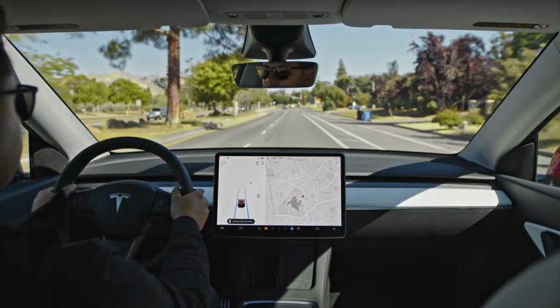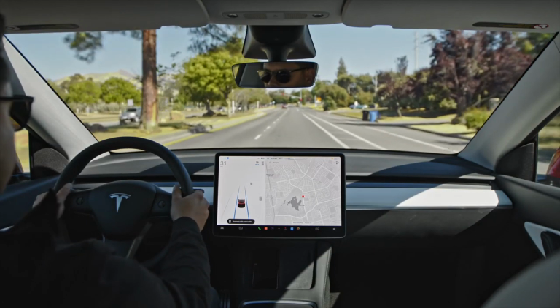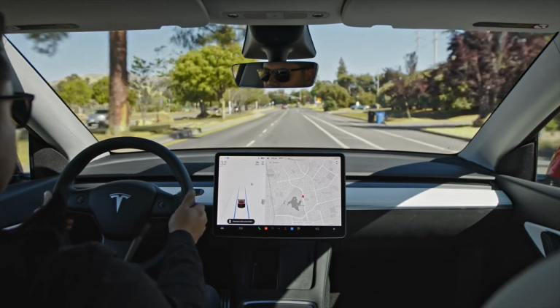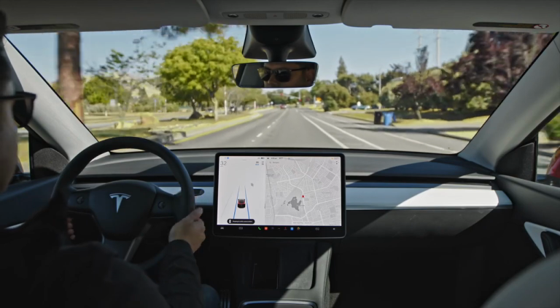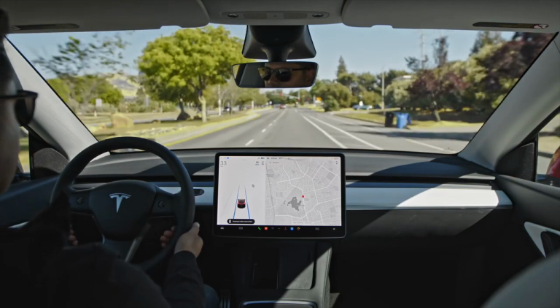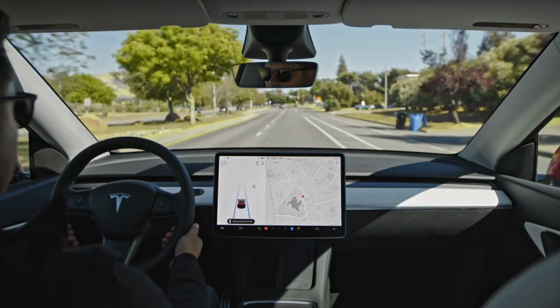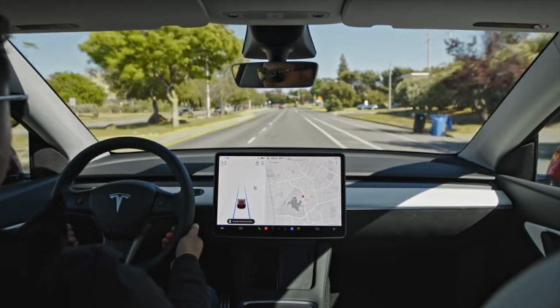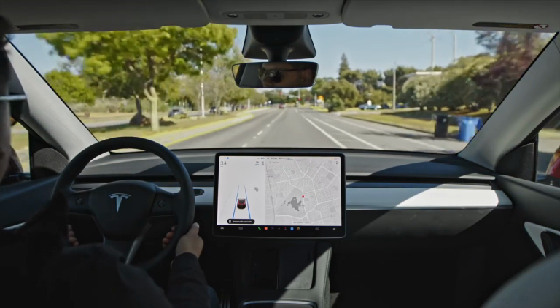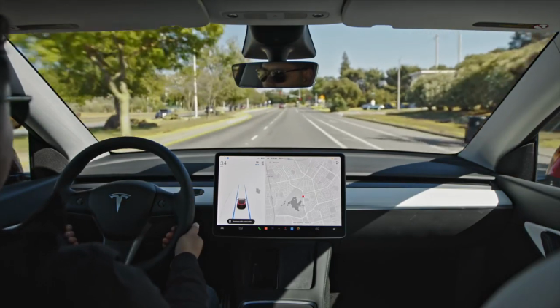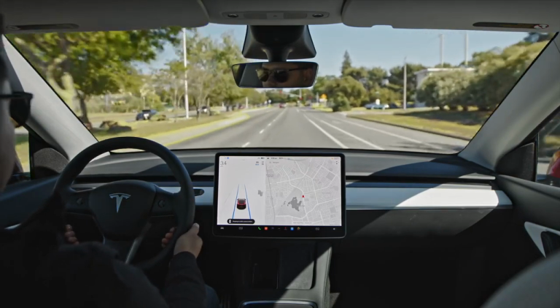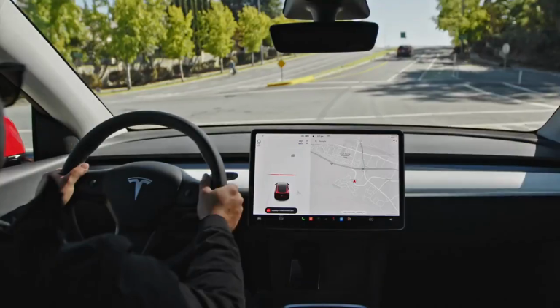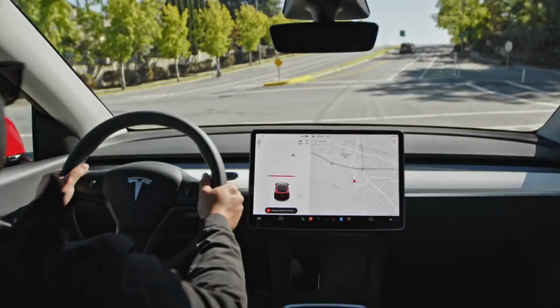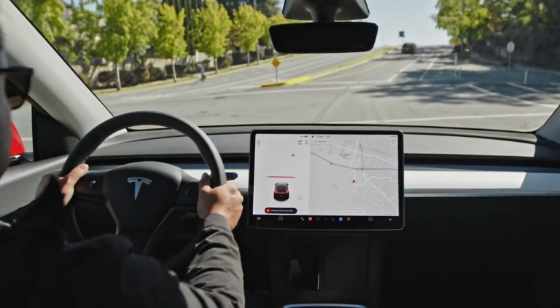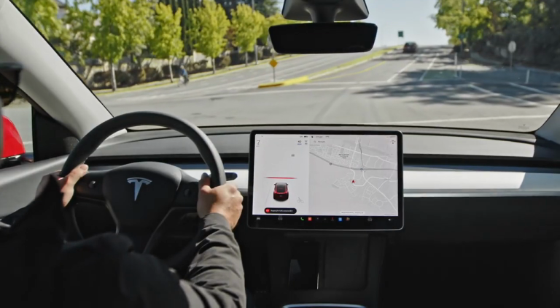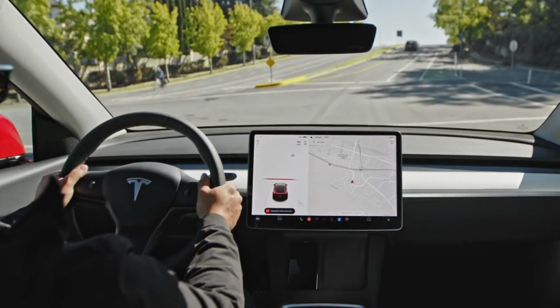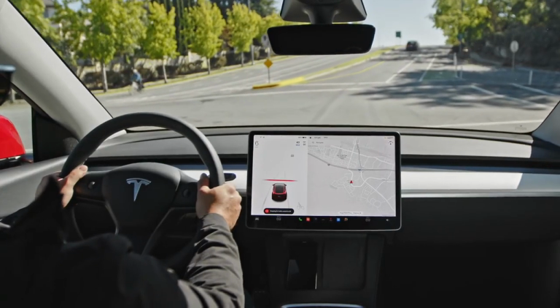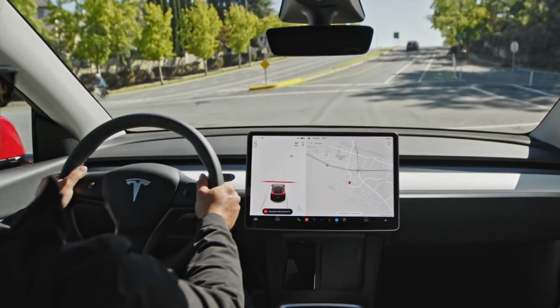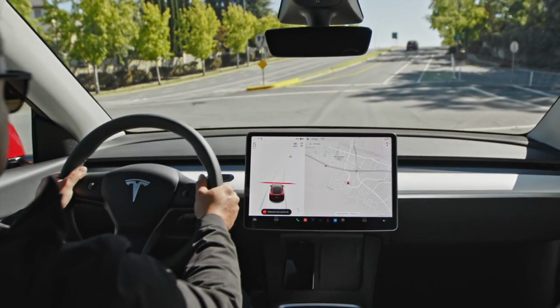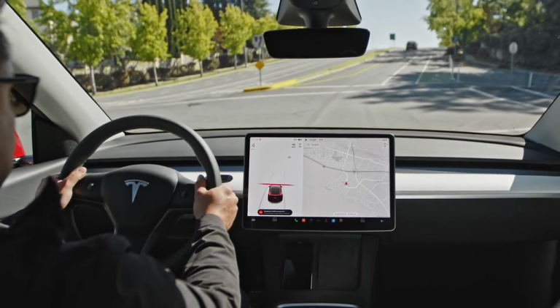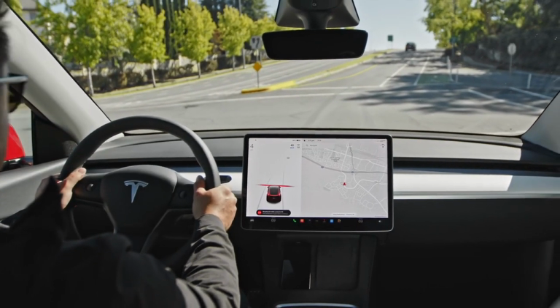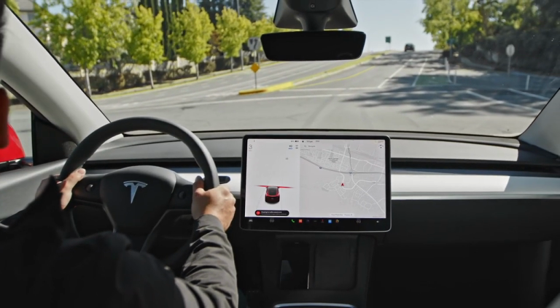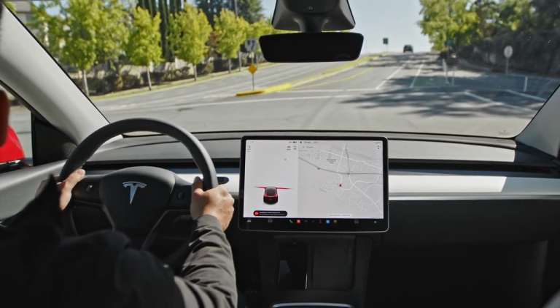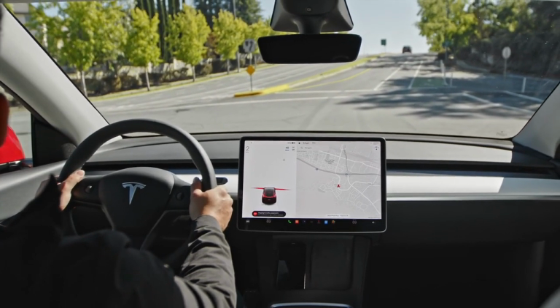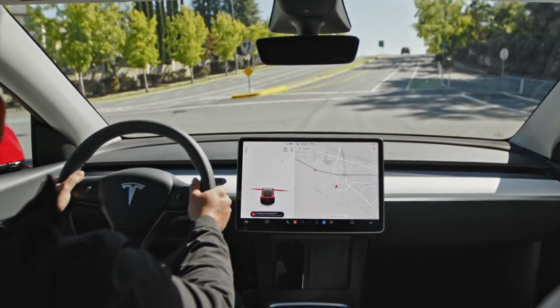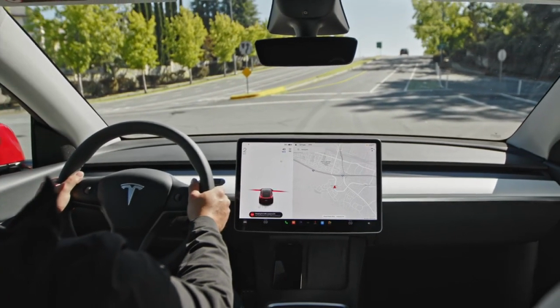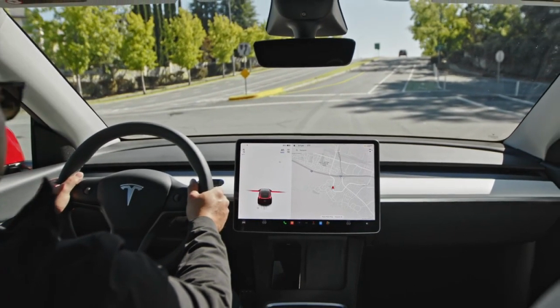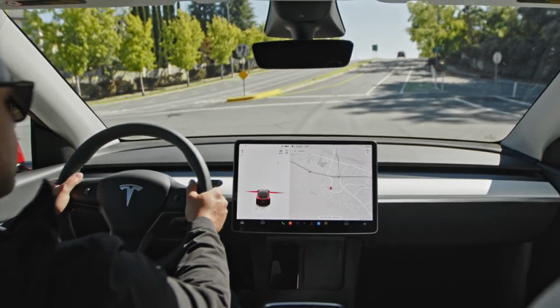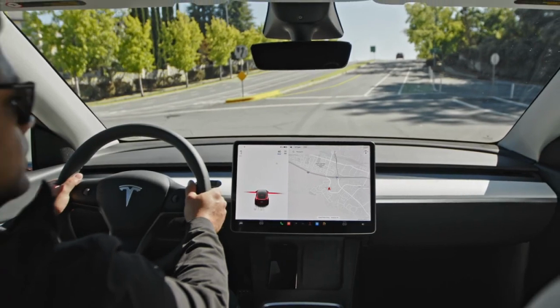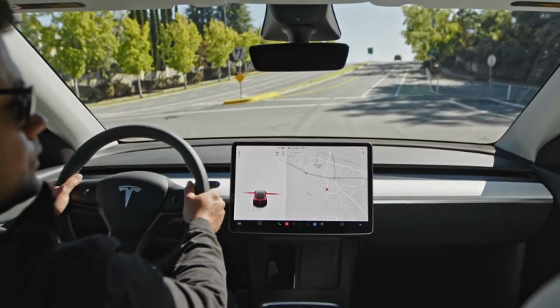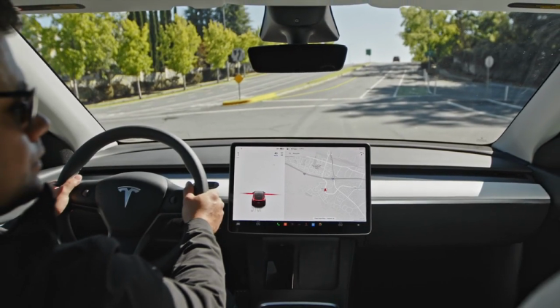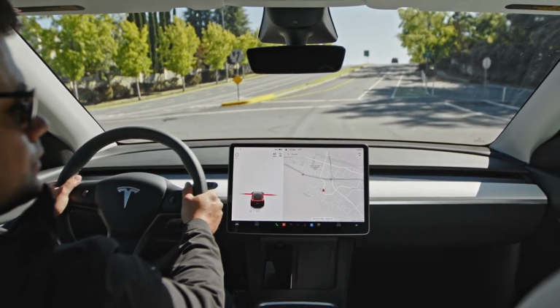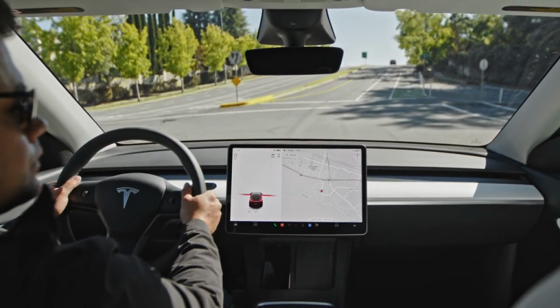As with all driver assistance features, you must be fully attentive, have your hands on the wheel, and be ready to take over at any moment.